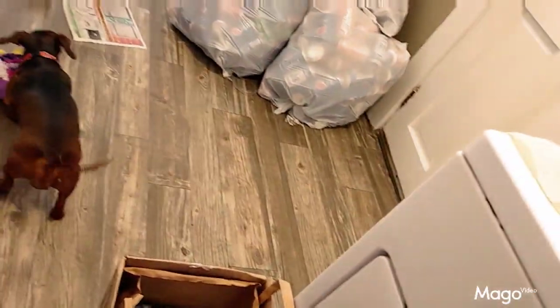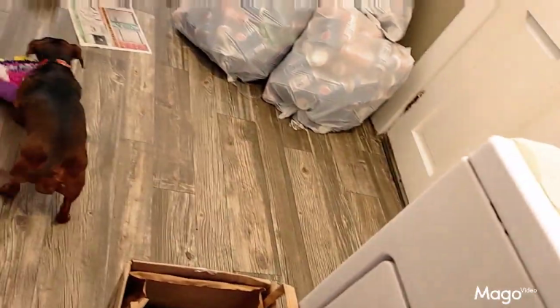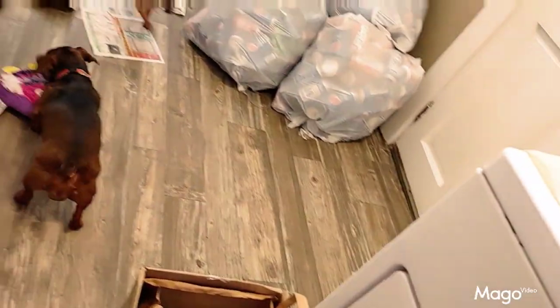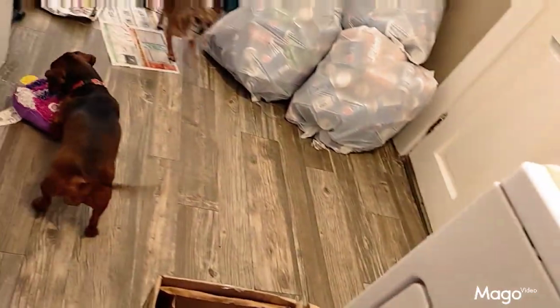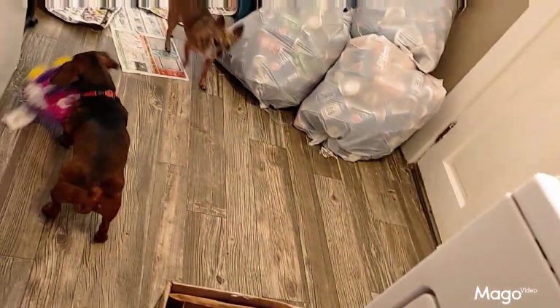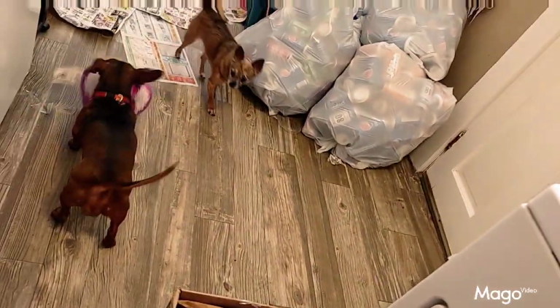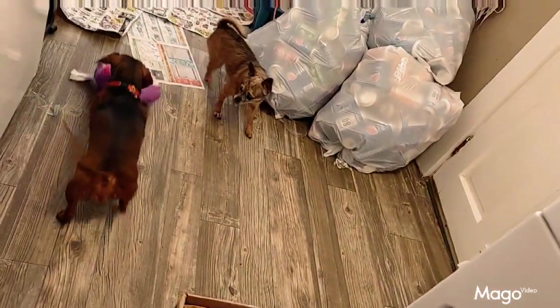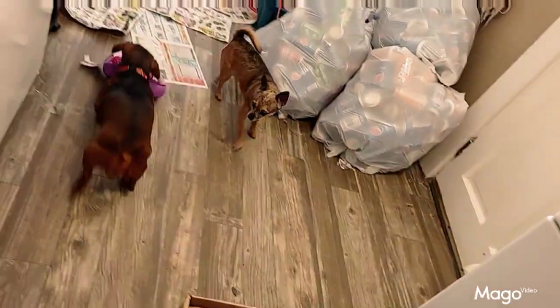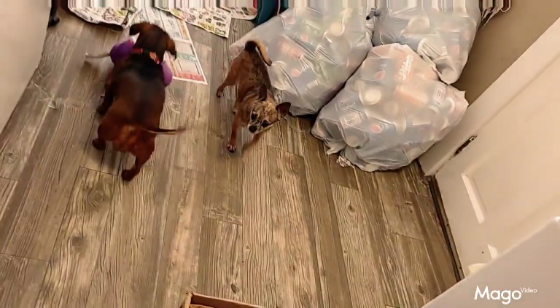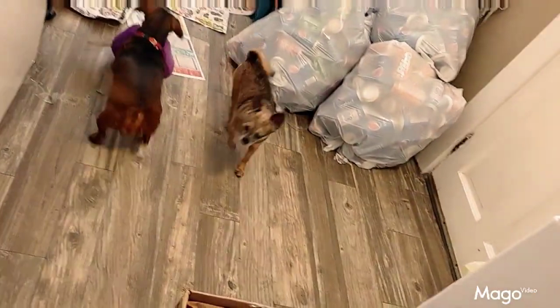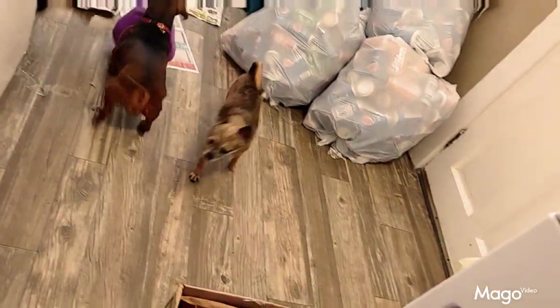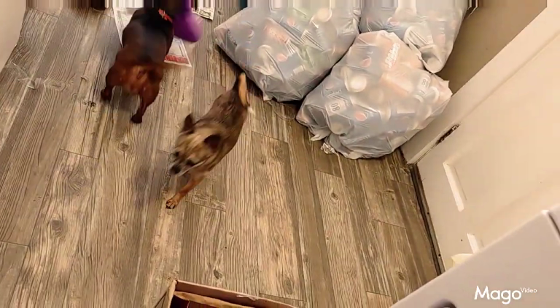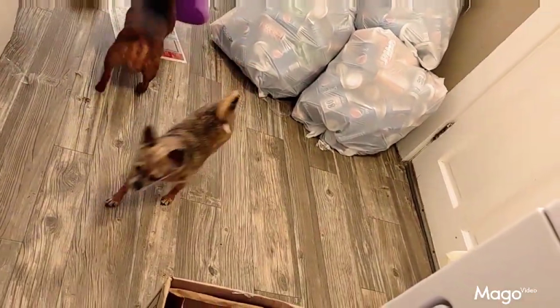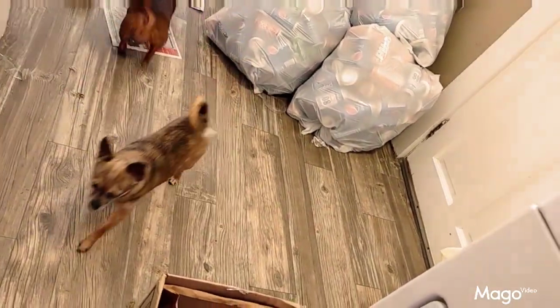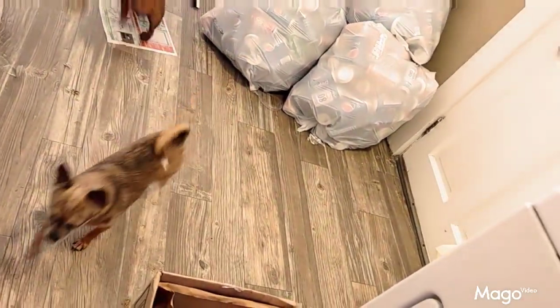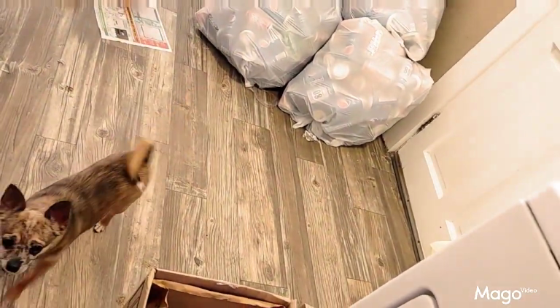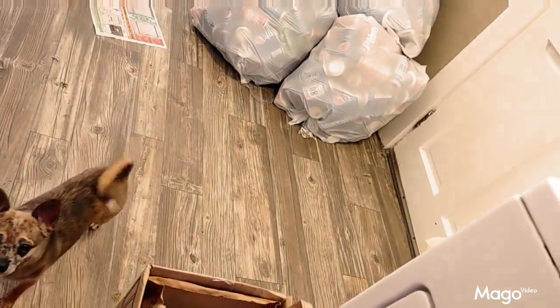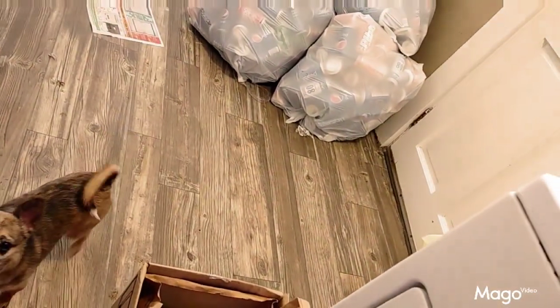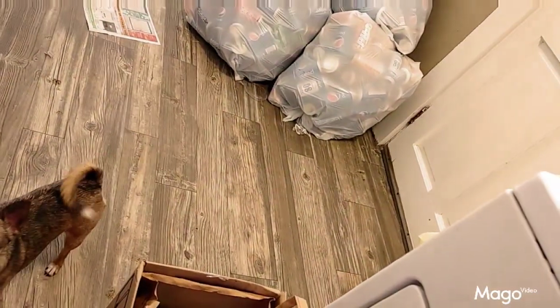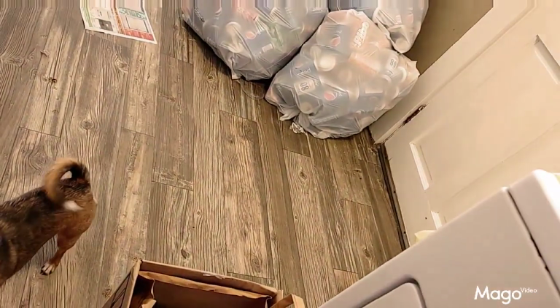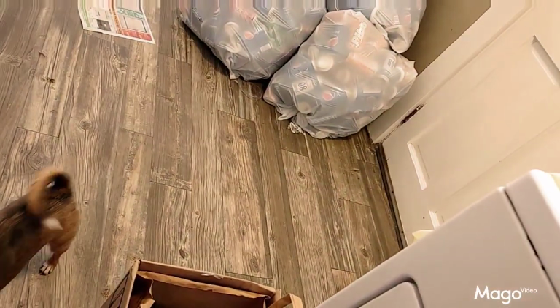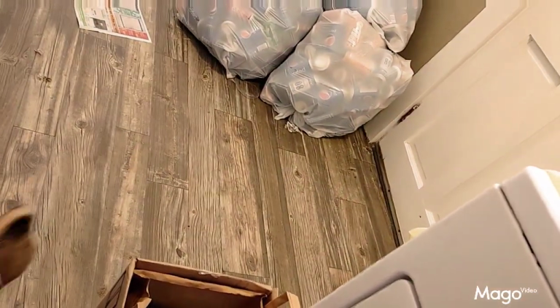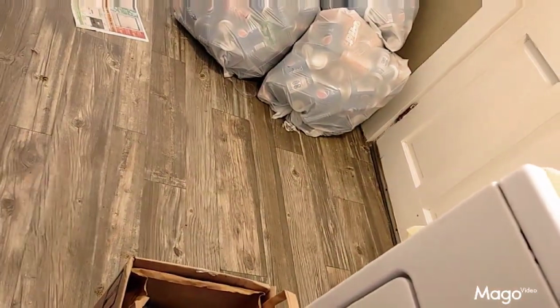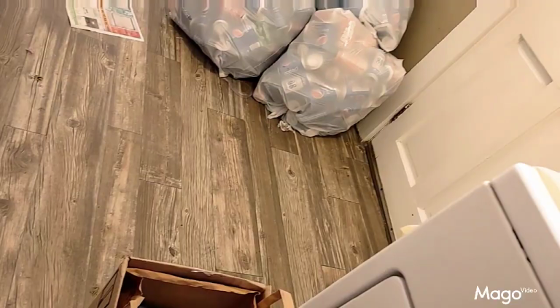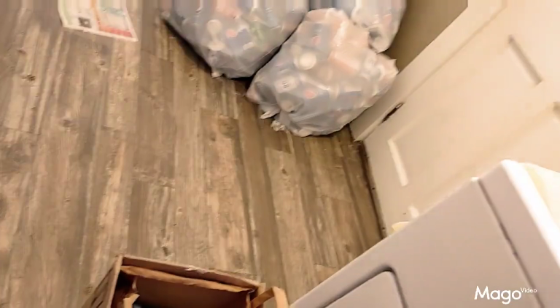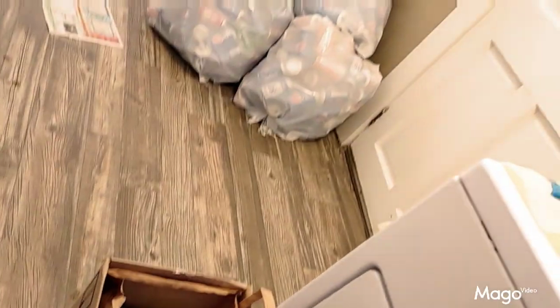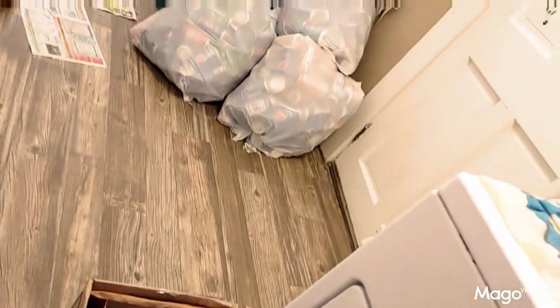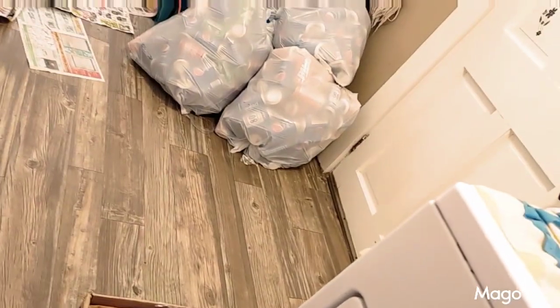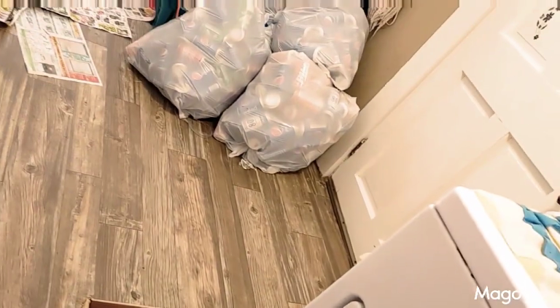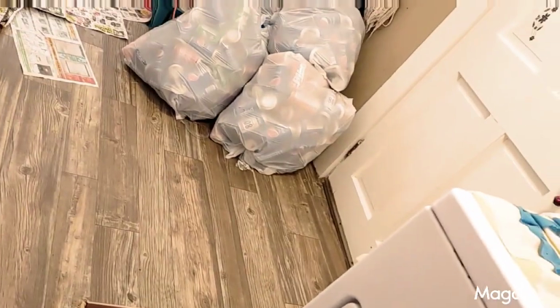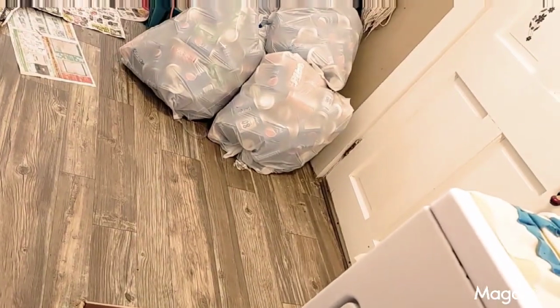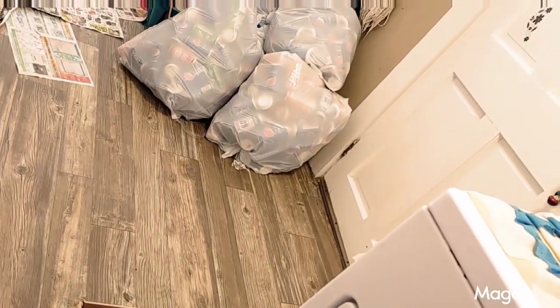Generally, the first dog that gets it will play with it for a while and then she'll share with her sister. Hopefully.